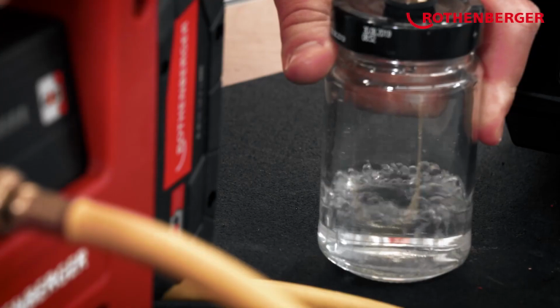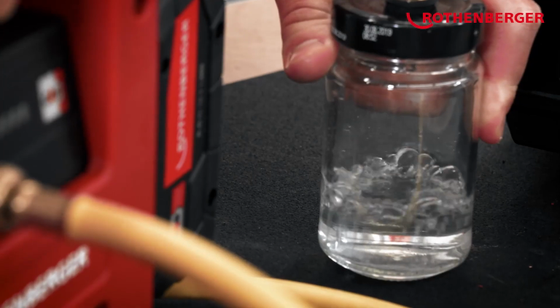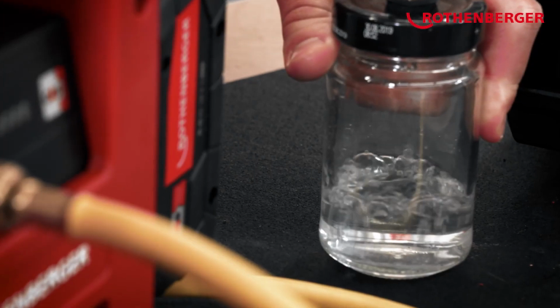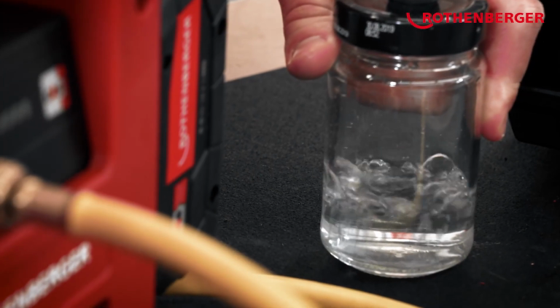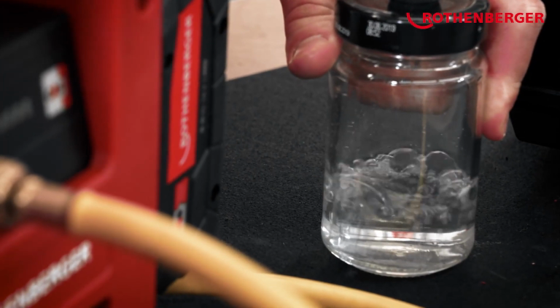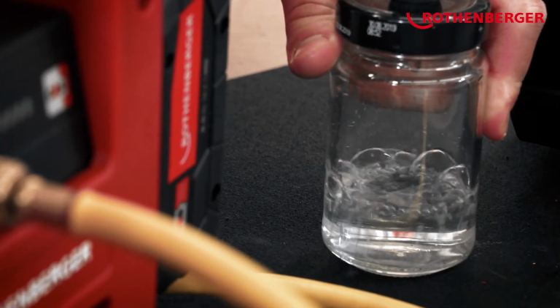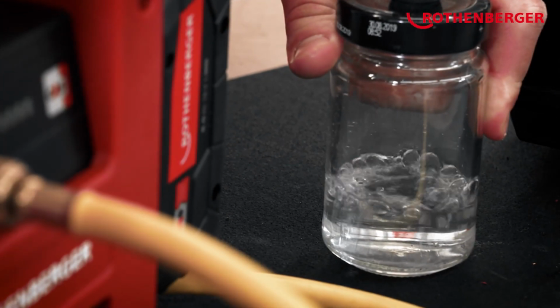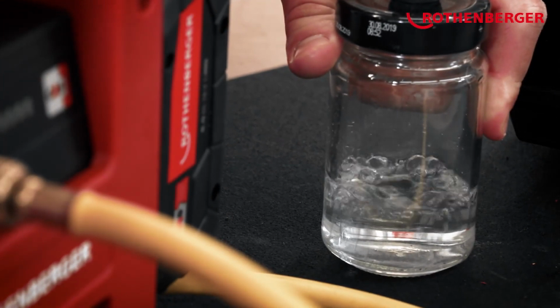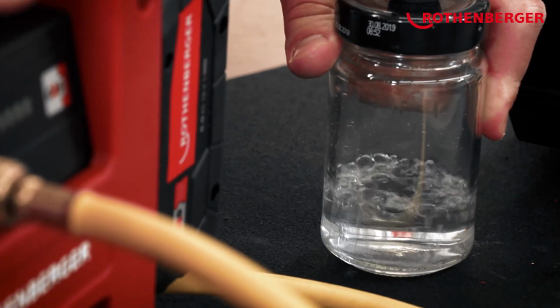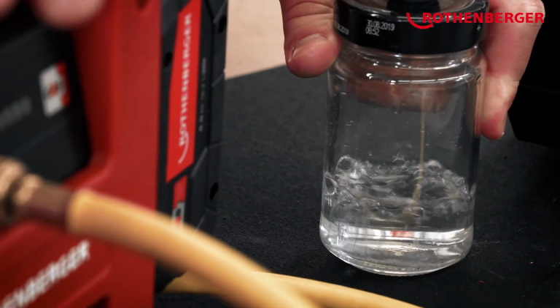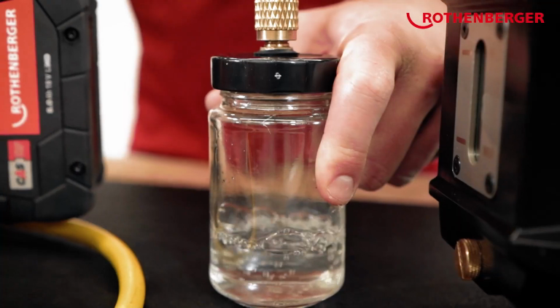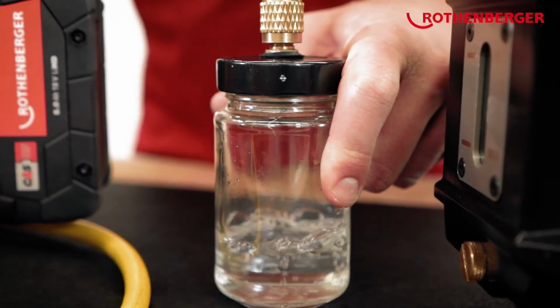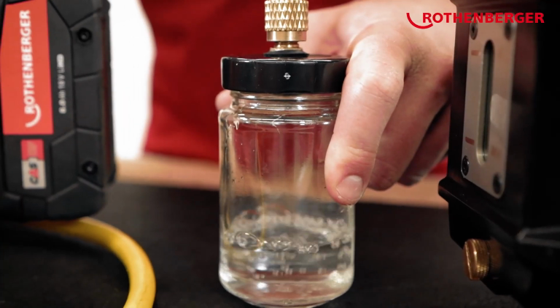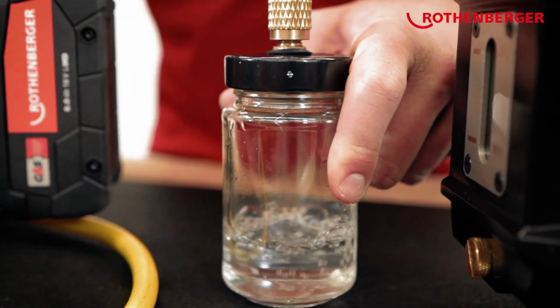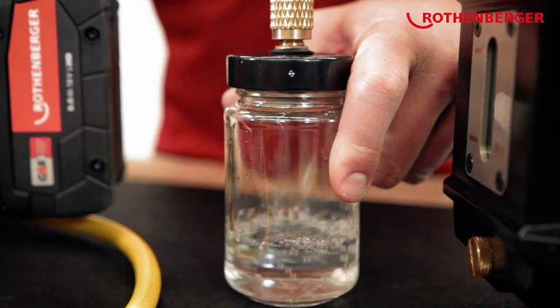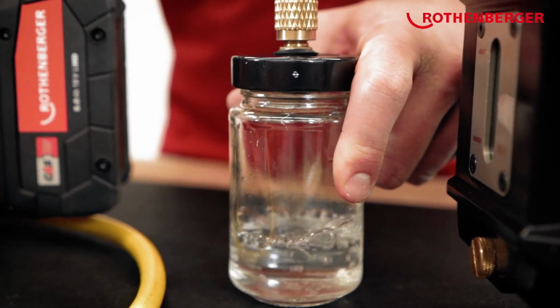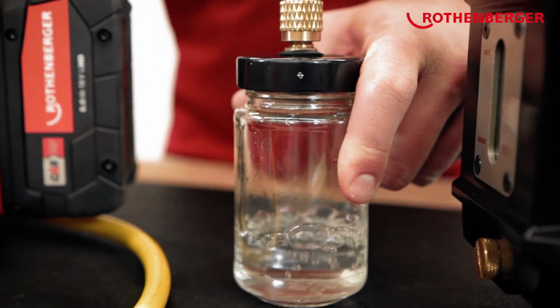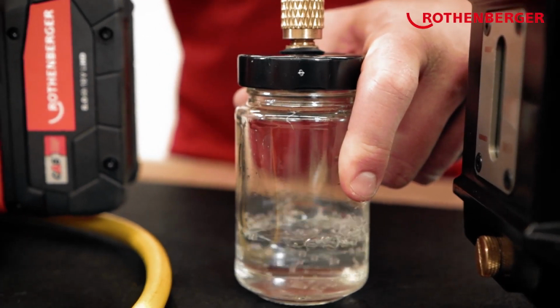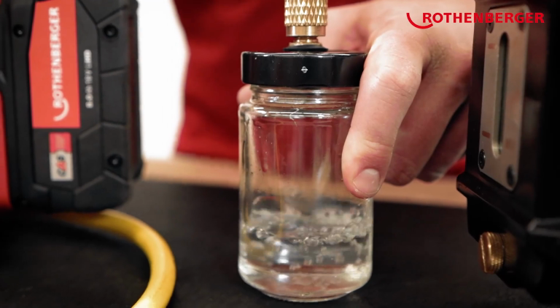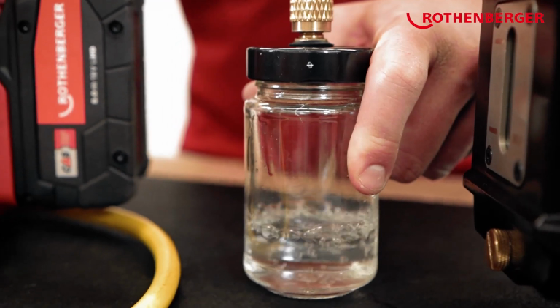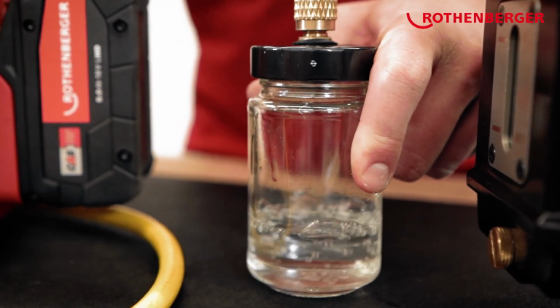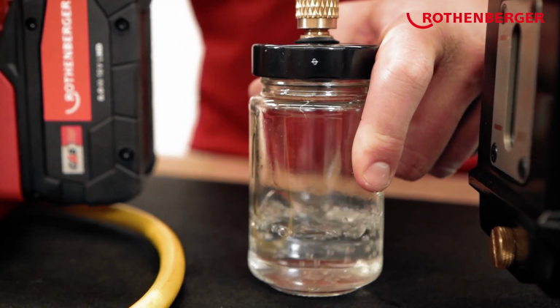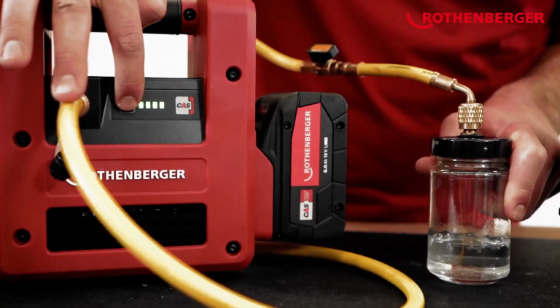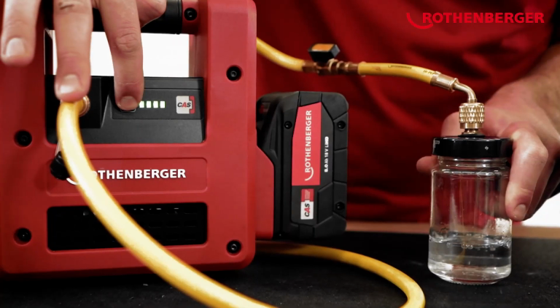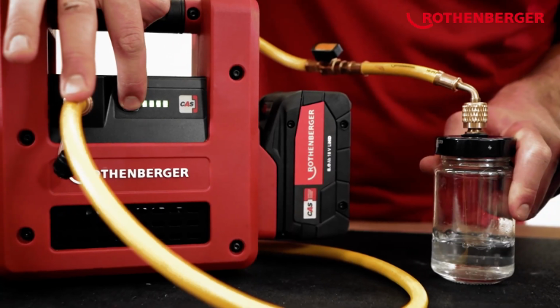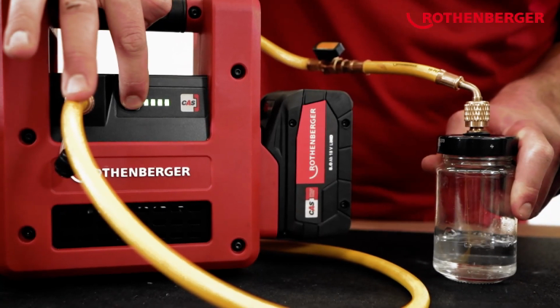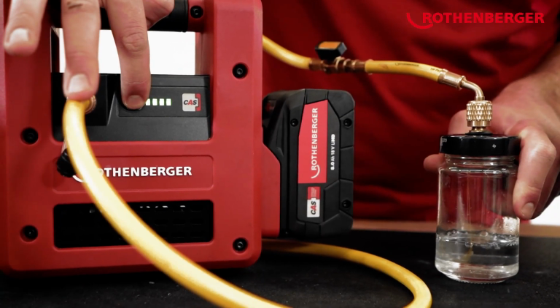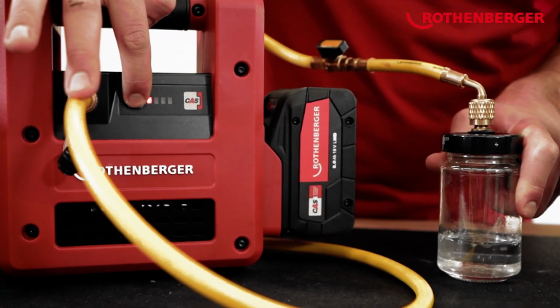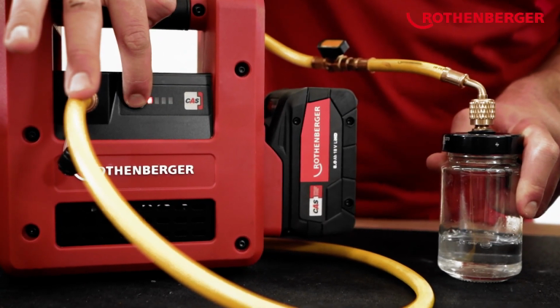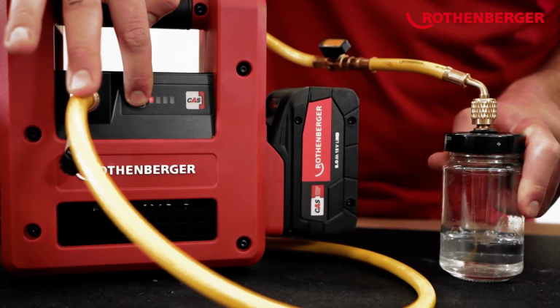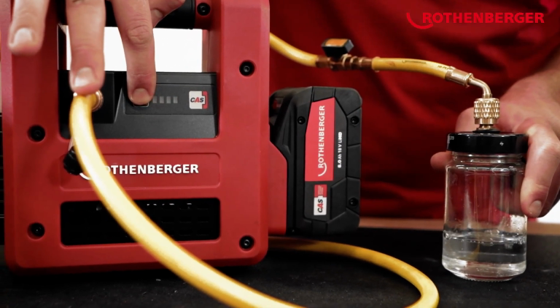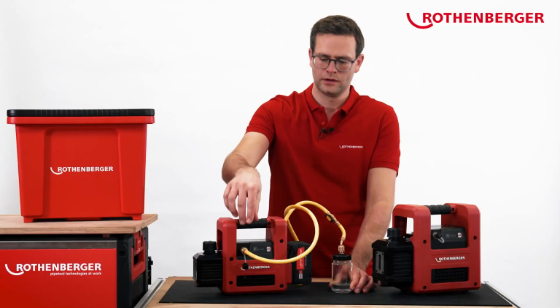You can now see in the jam jar how quickly the water starts to evaporate. The pump is switched off again with the same button.